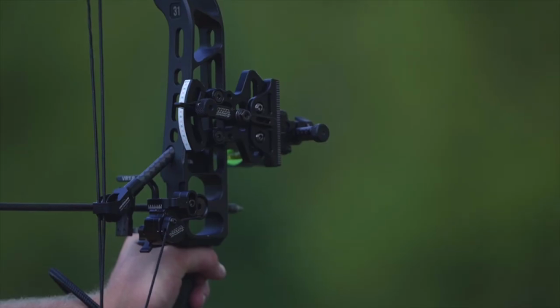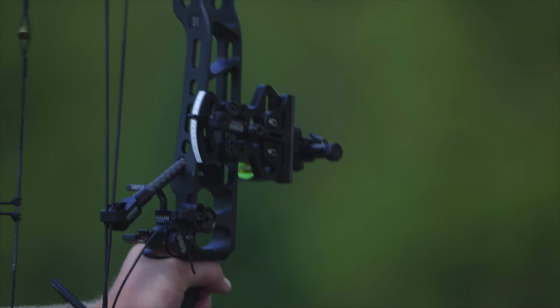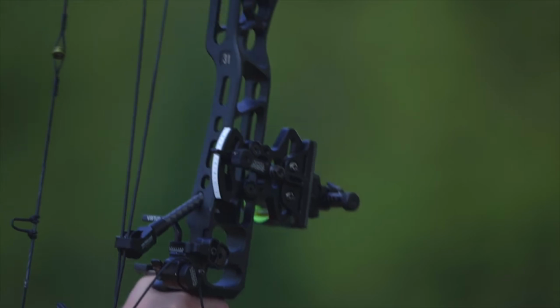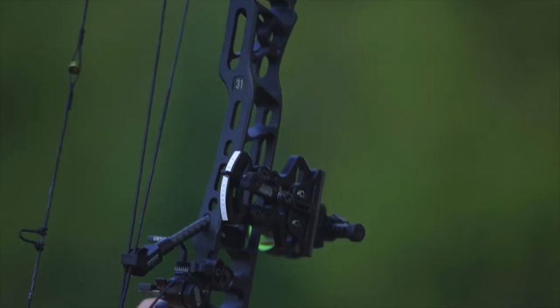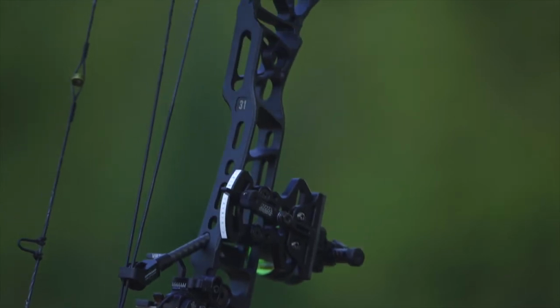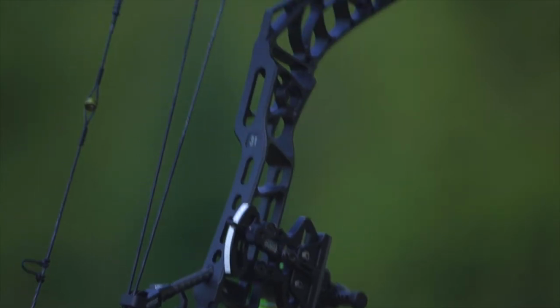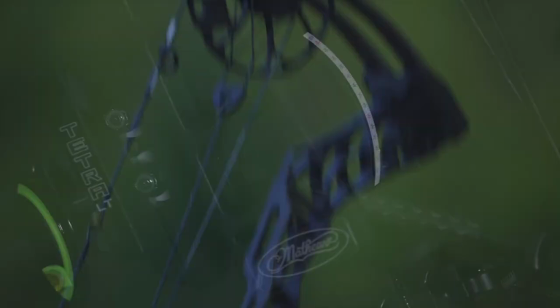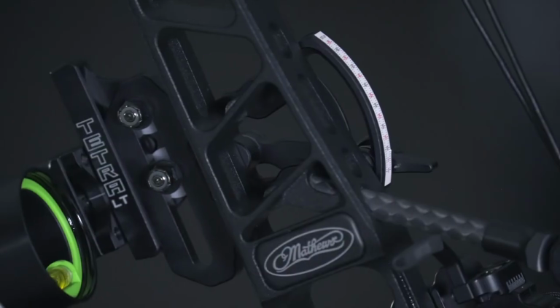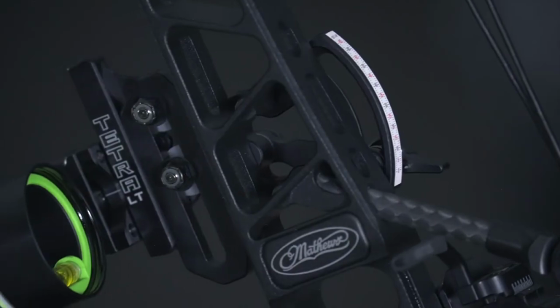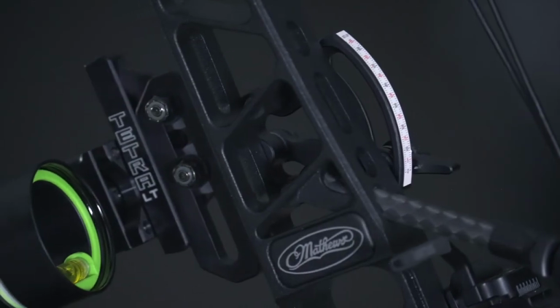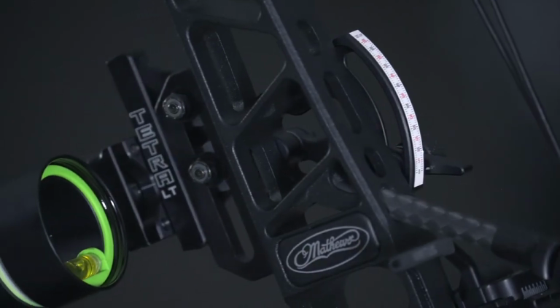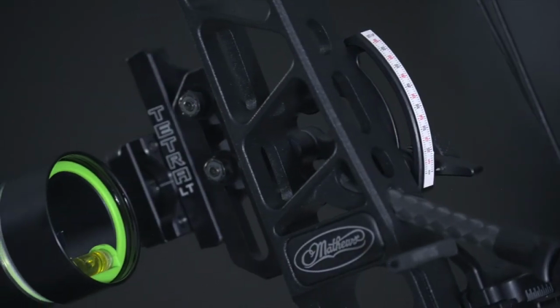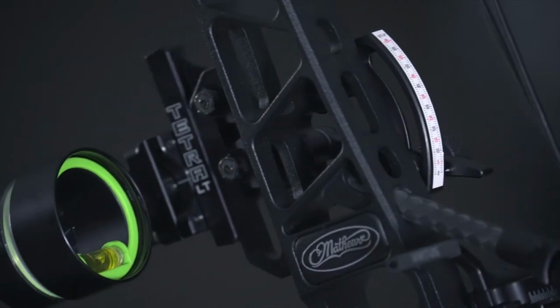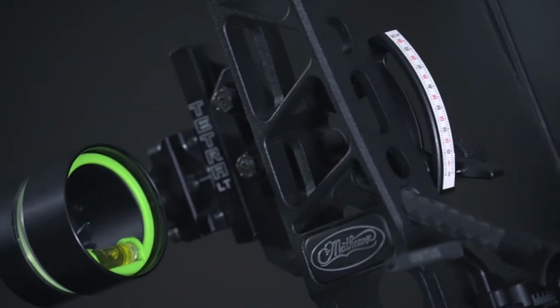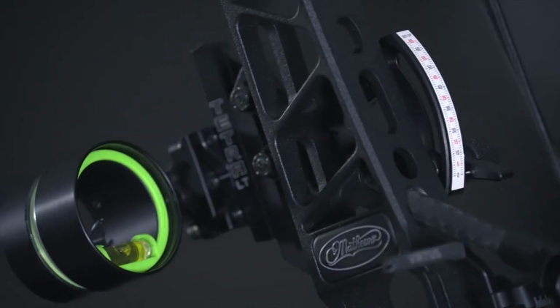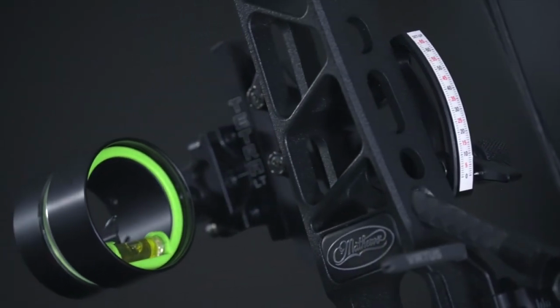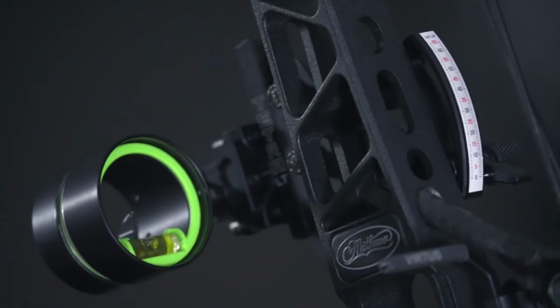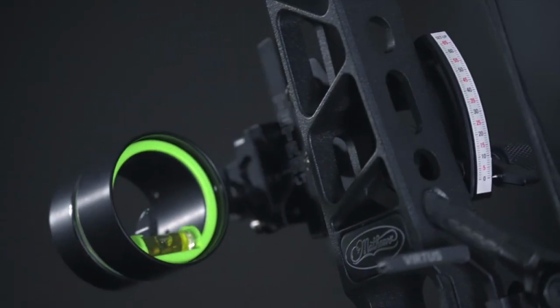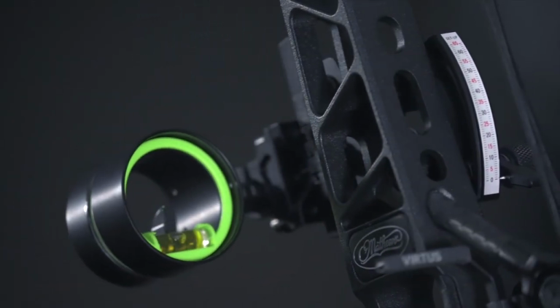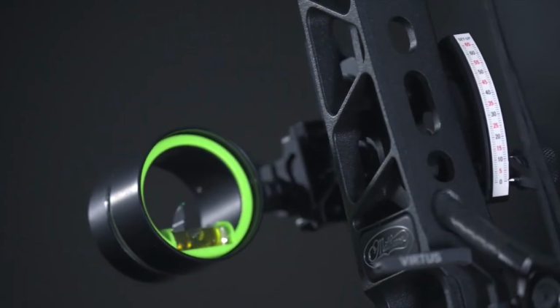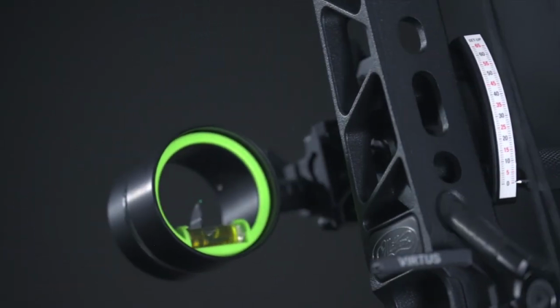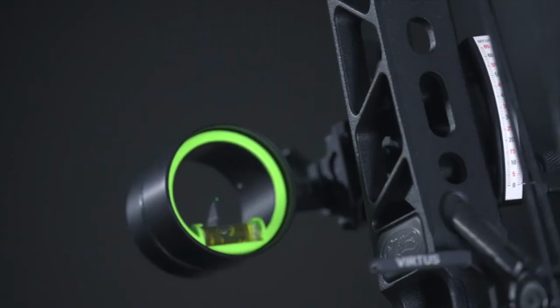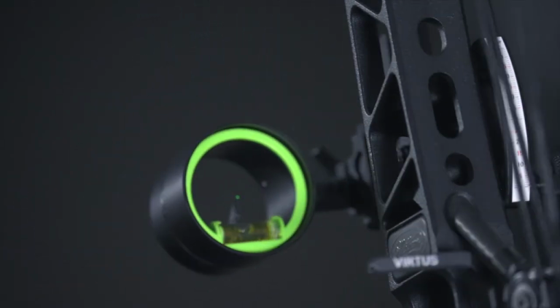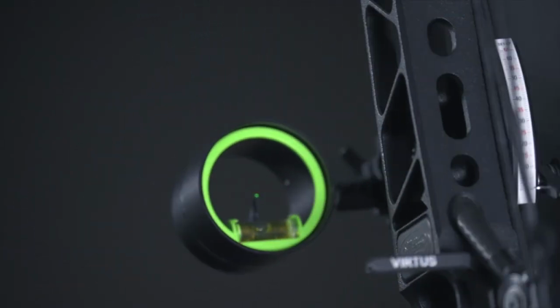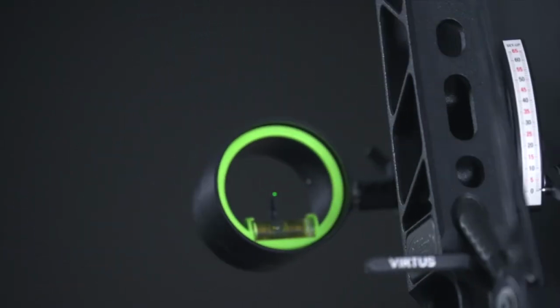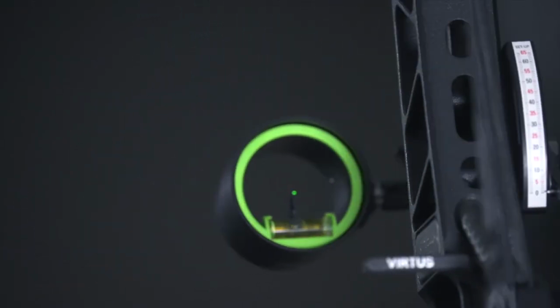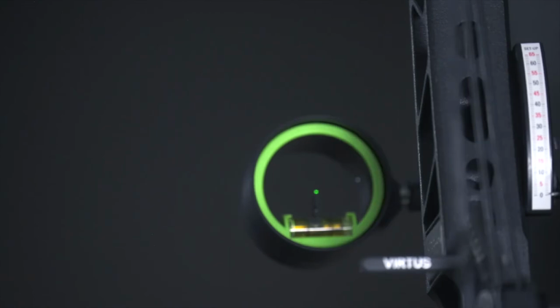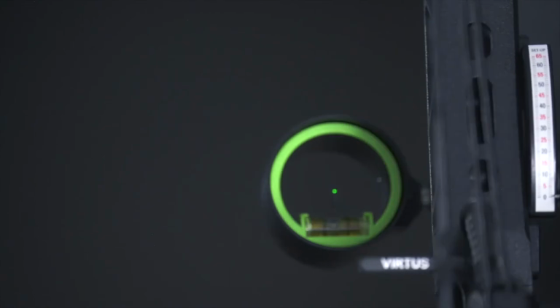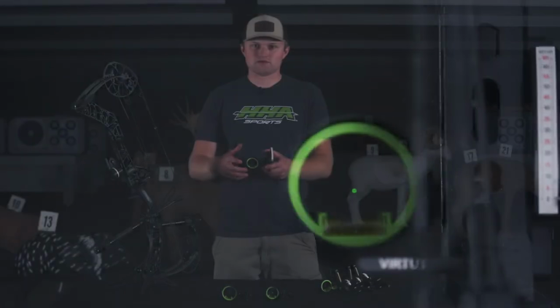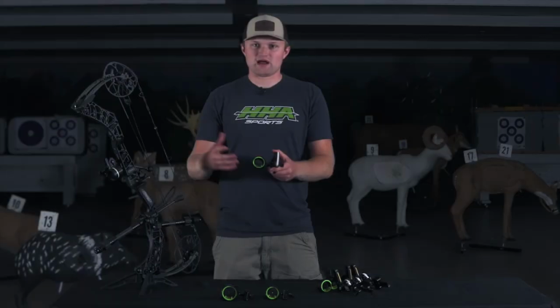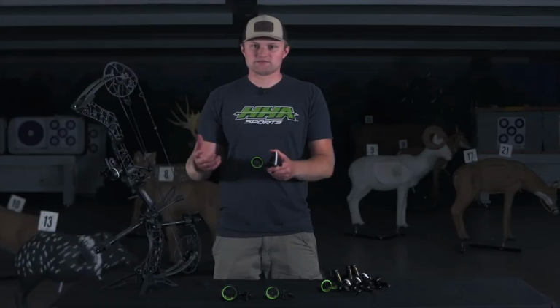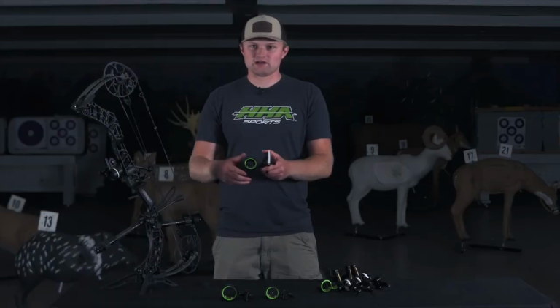You'll also notice that there's an integrated scope ring with a built-in bubble — a little bit of a more secure option from past models.